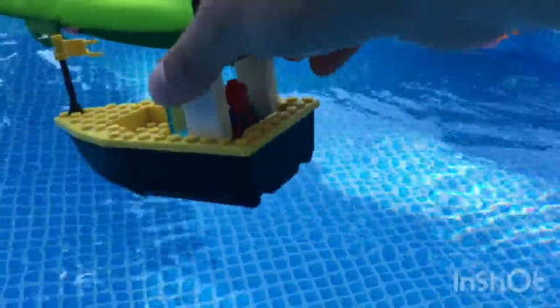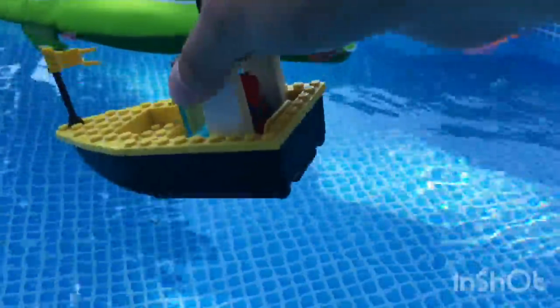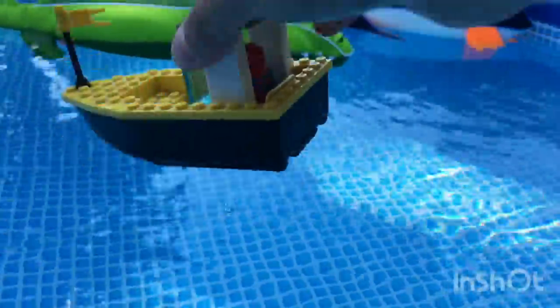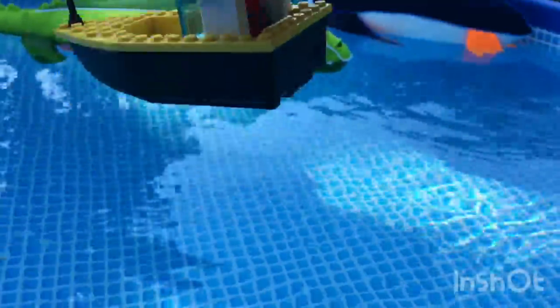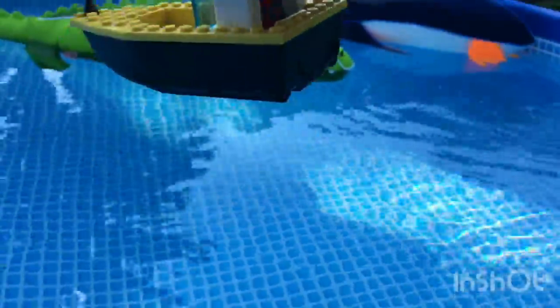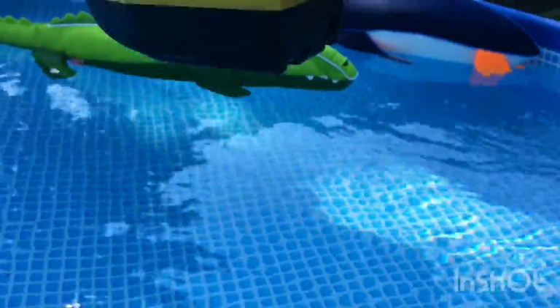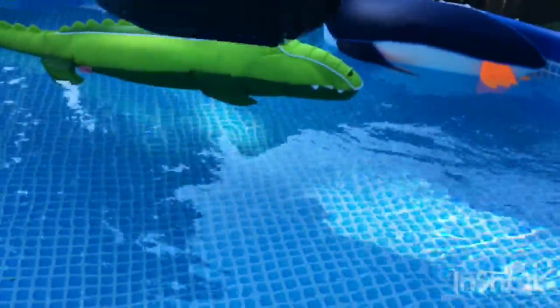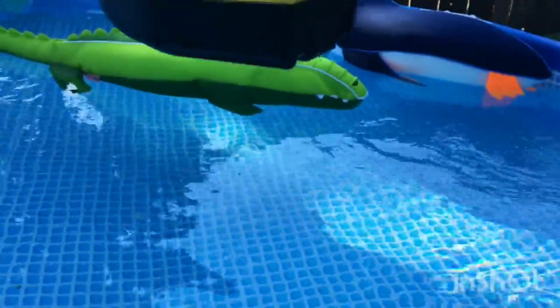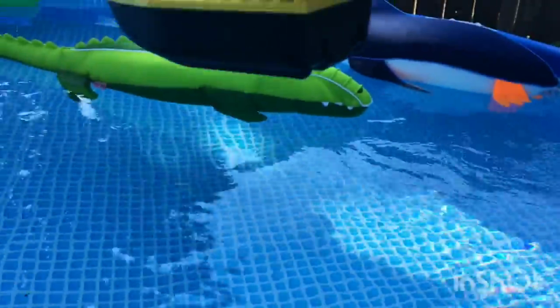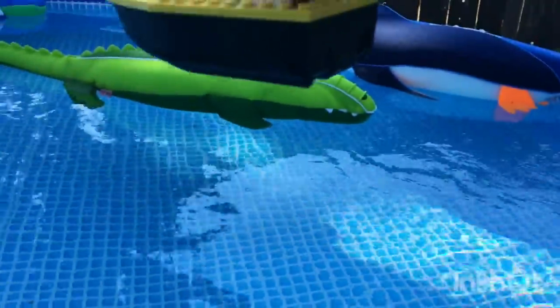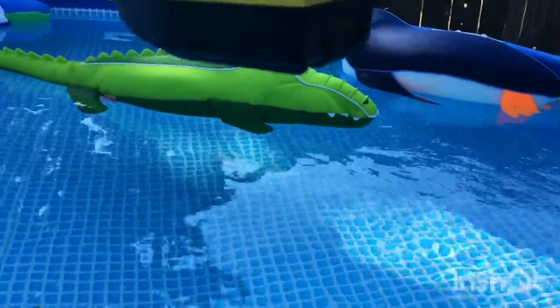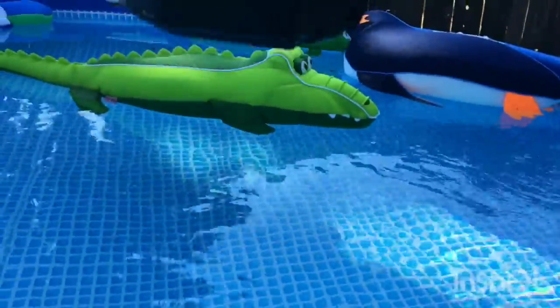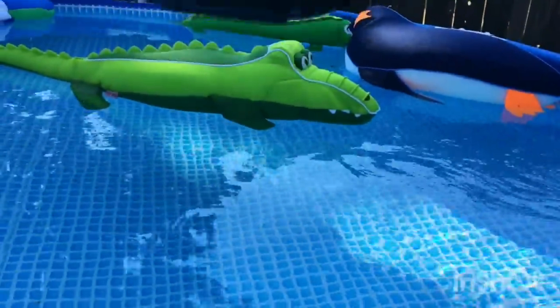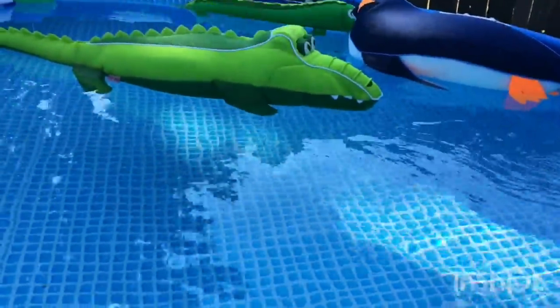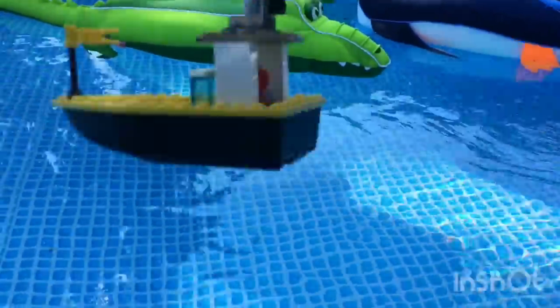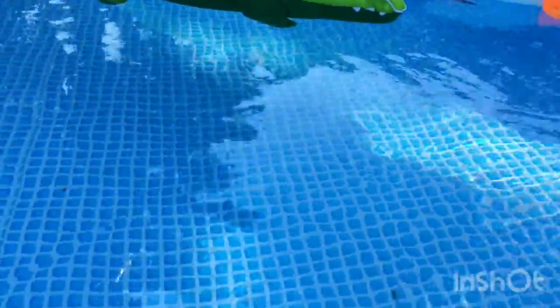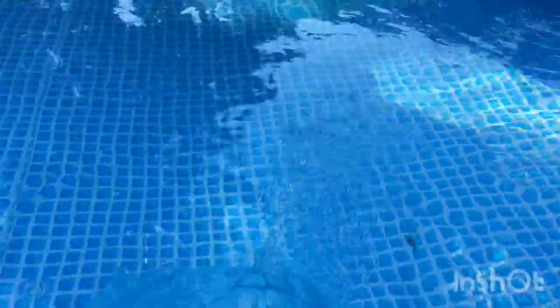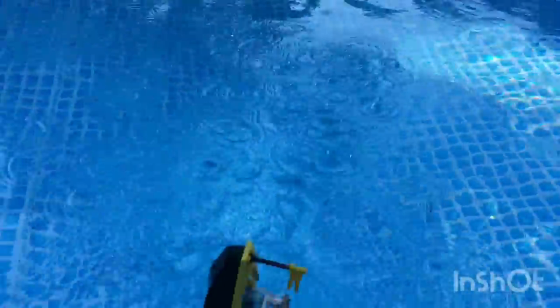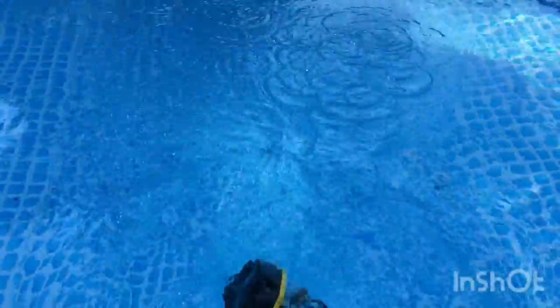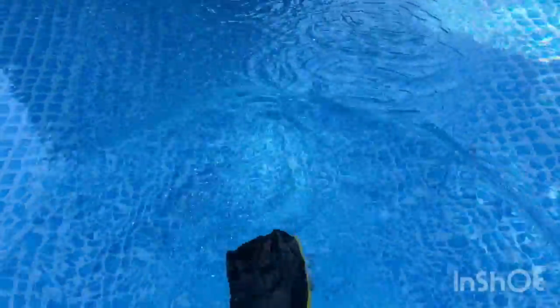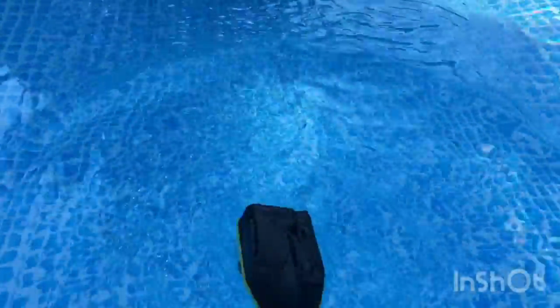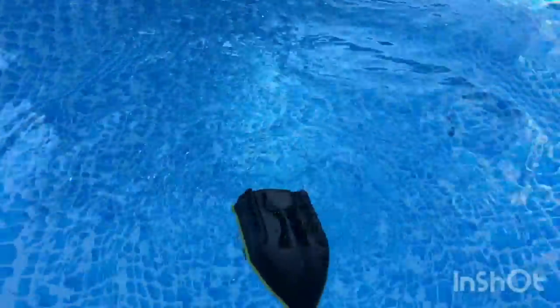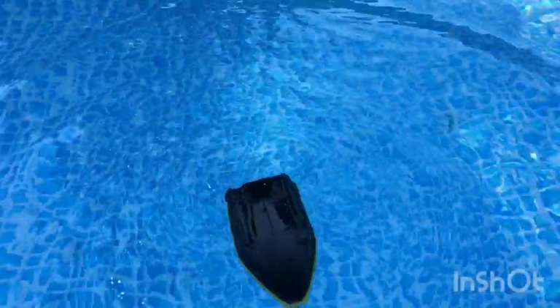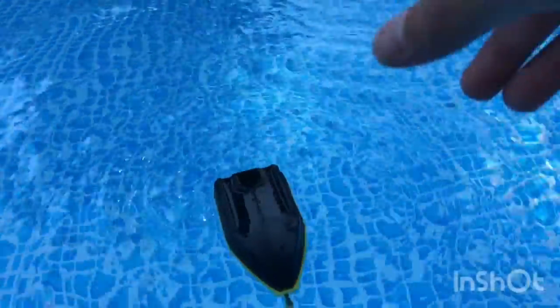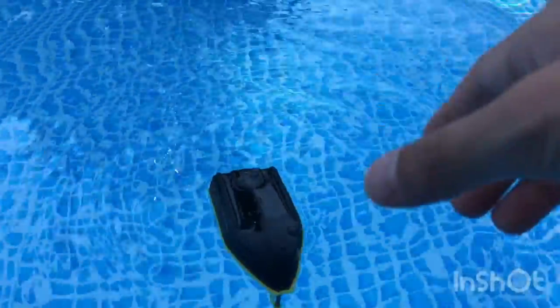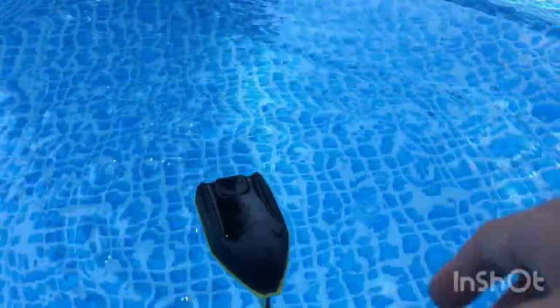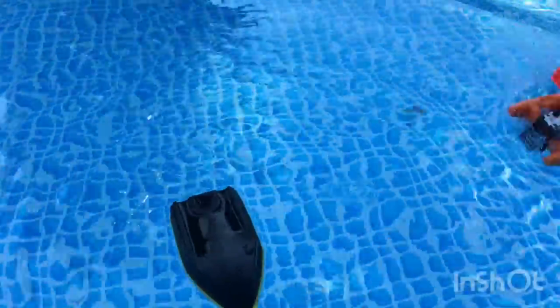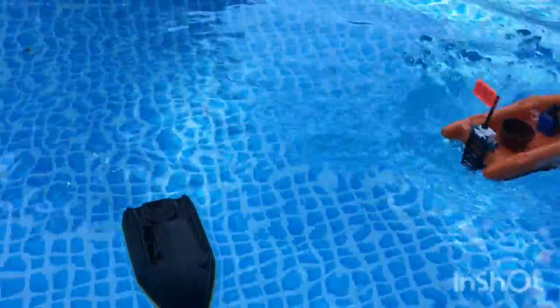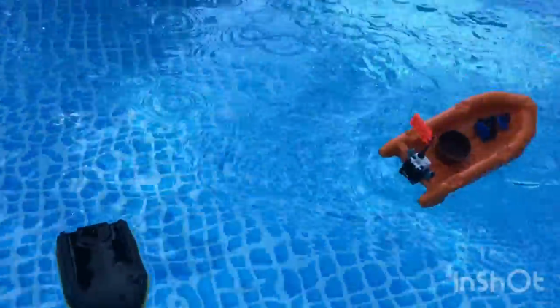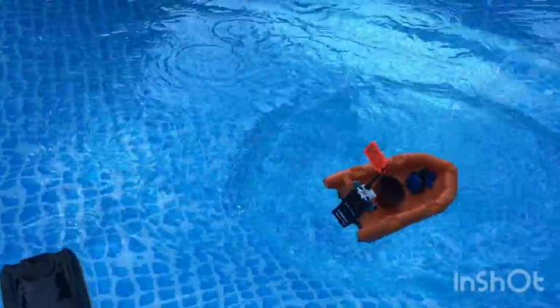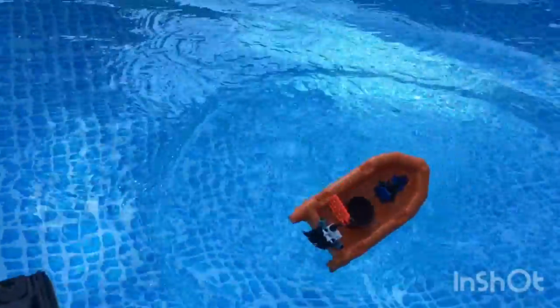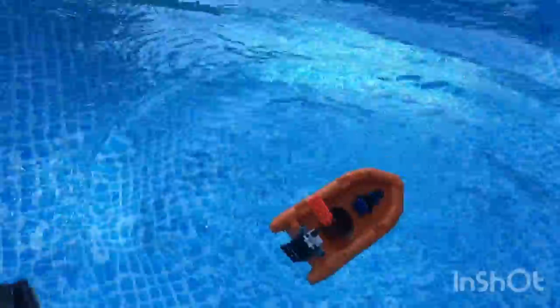A waterfall — ready, set, go! Oh my, completely — oh!